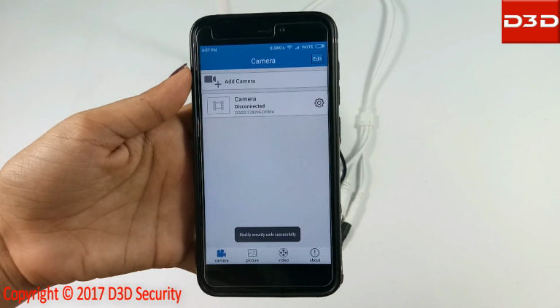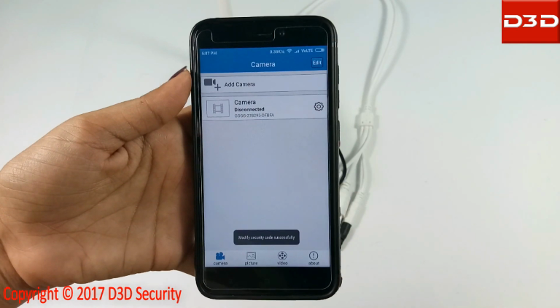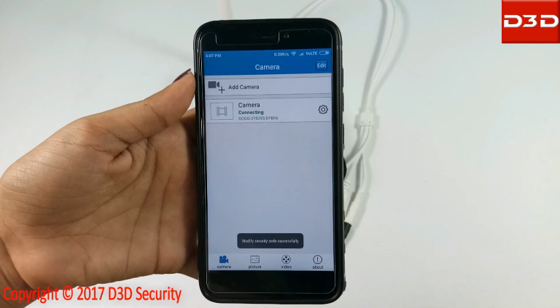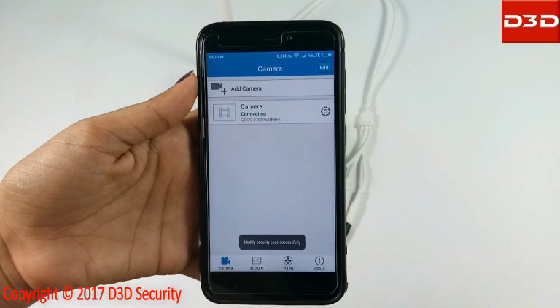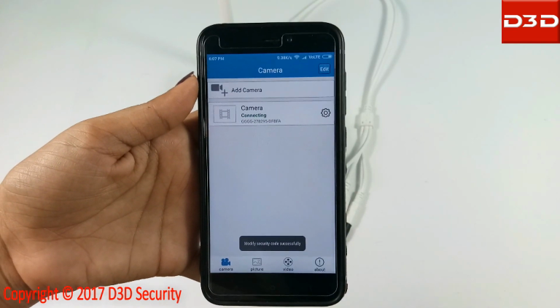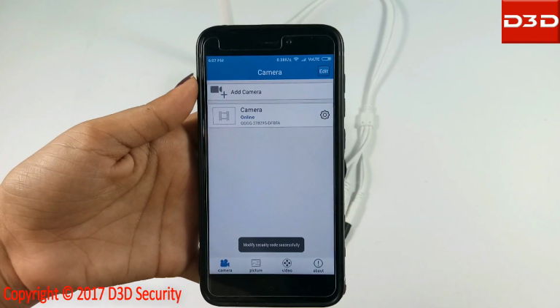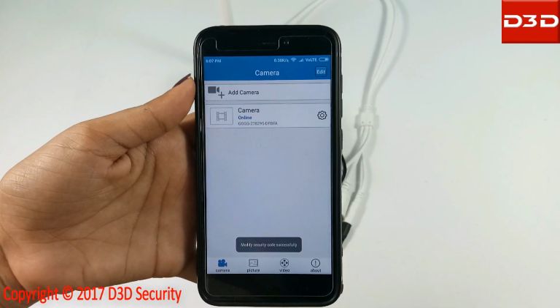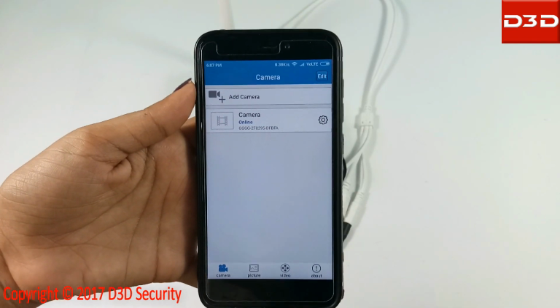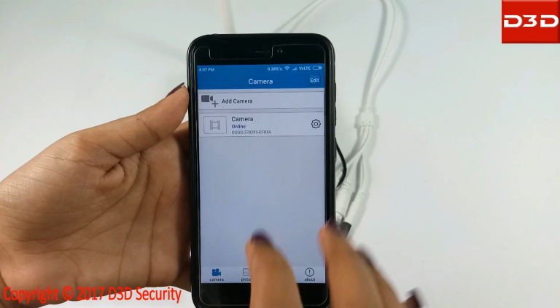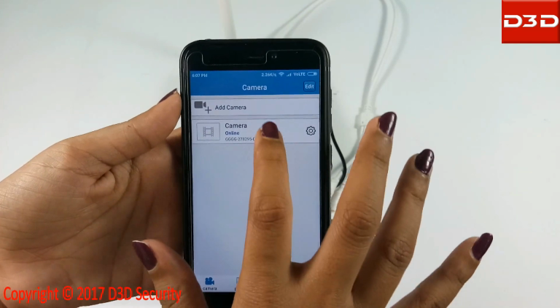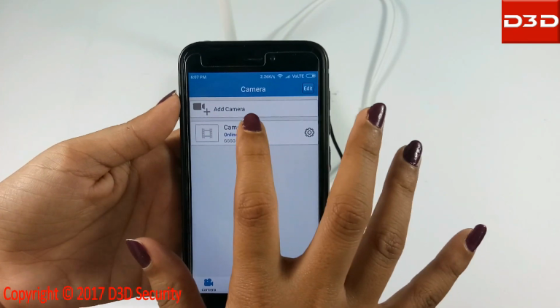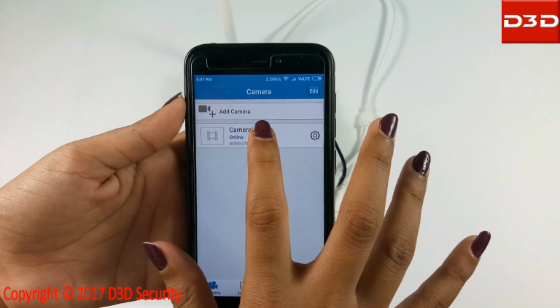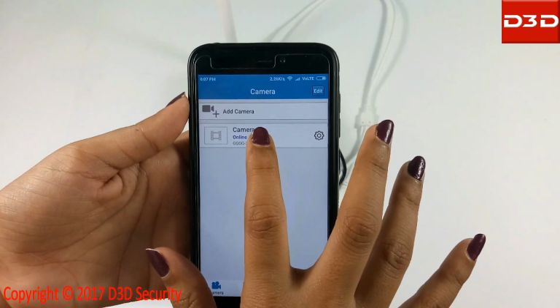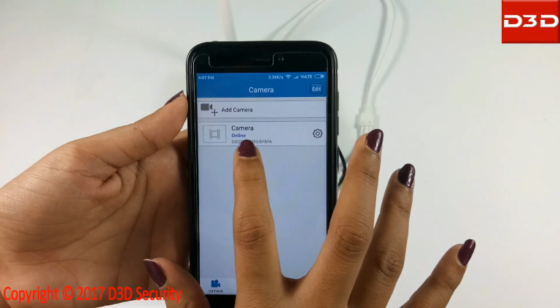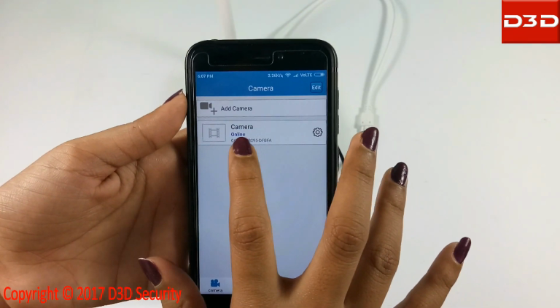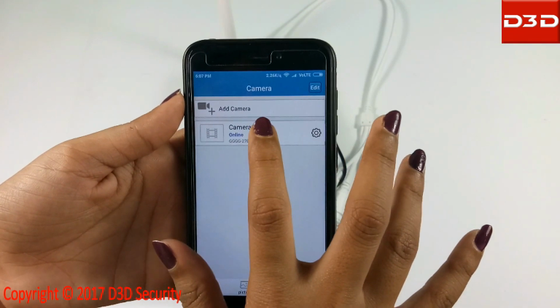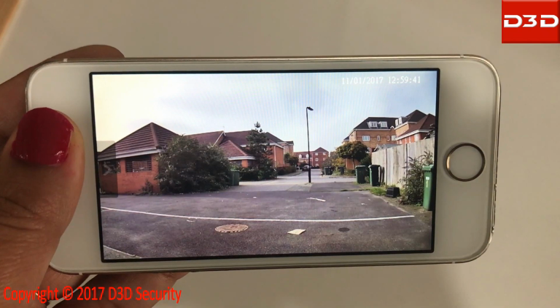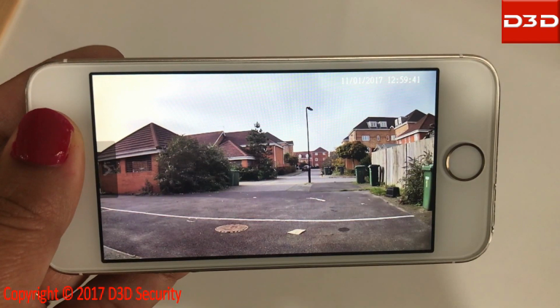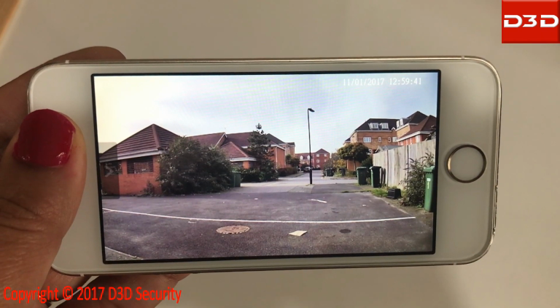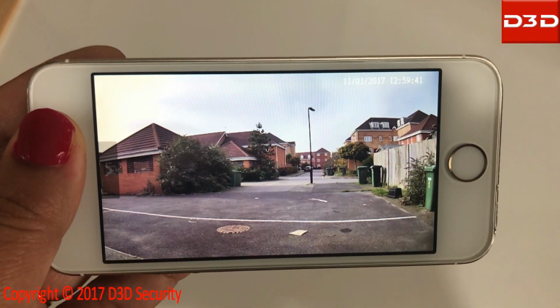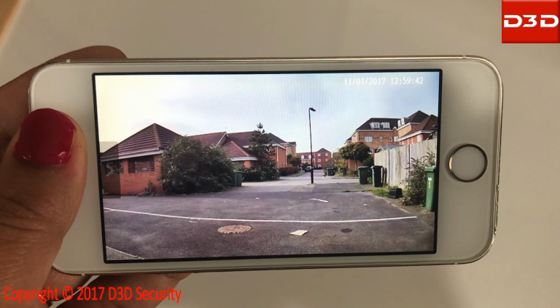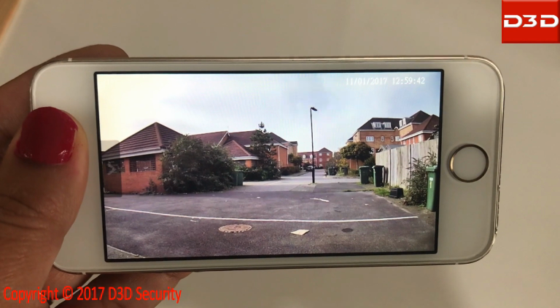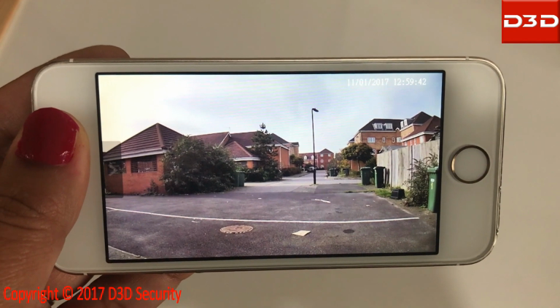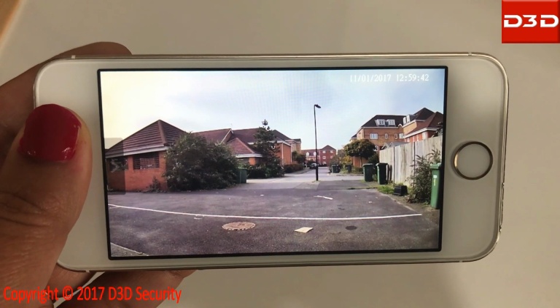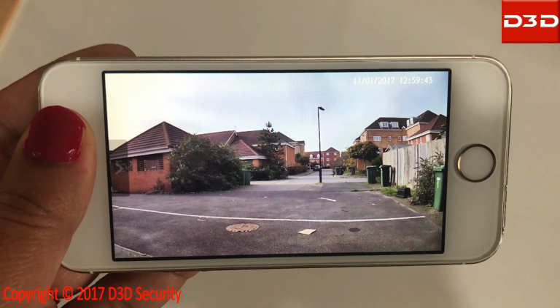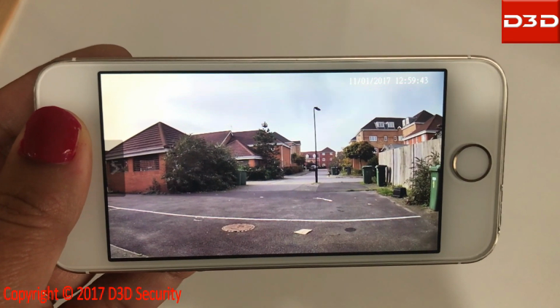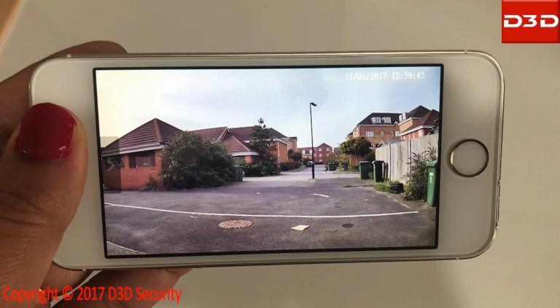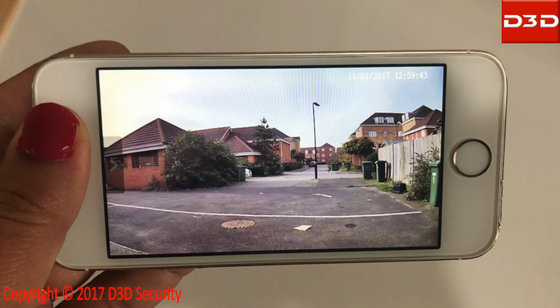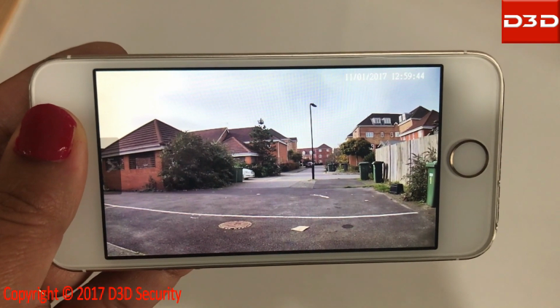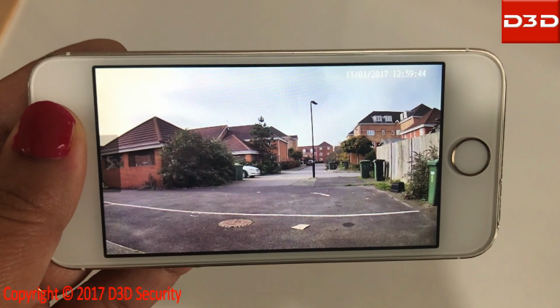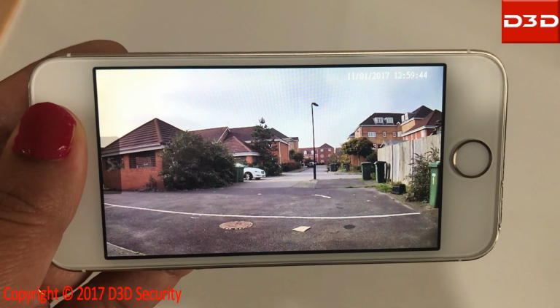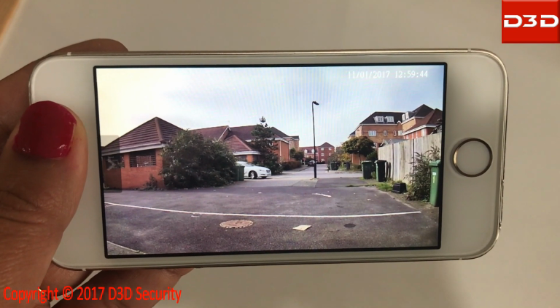Now the D3D camera will be shown online. Click on the camera to see the live video.